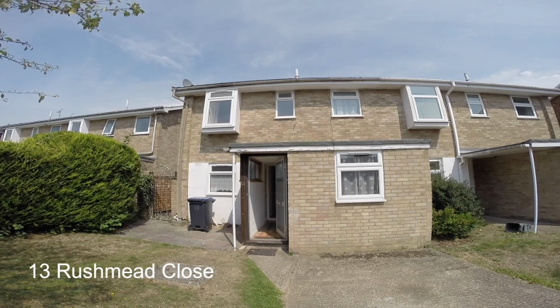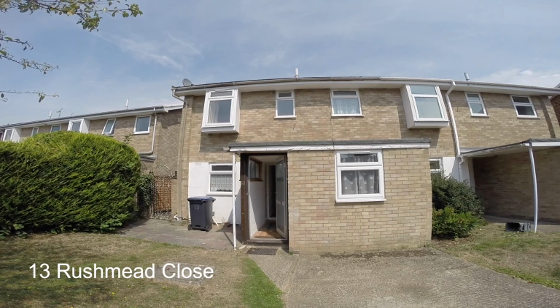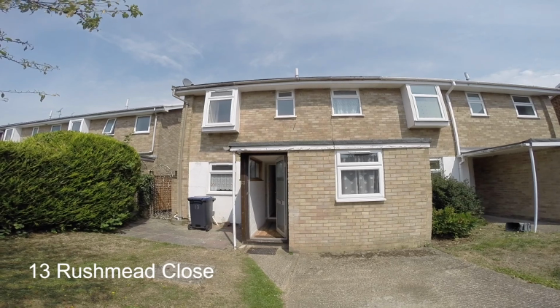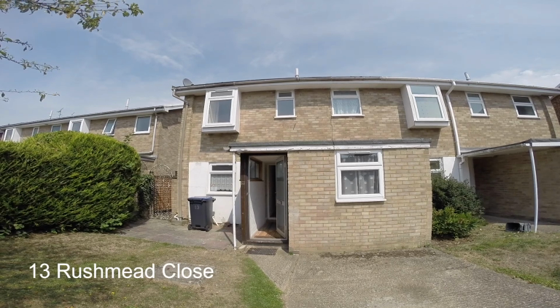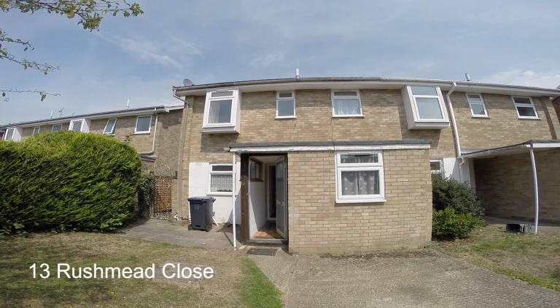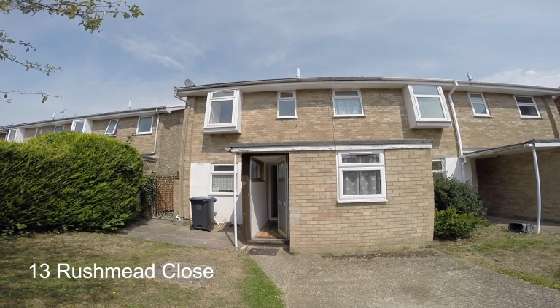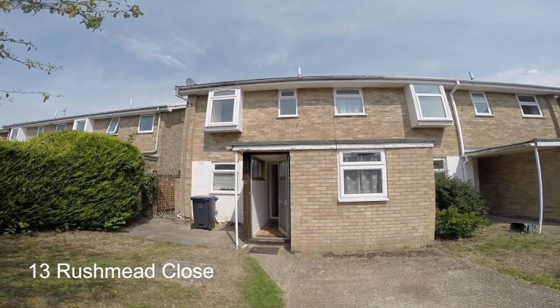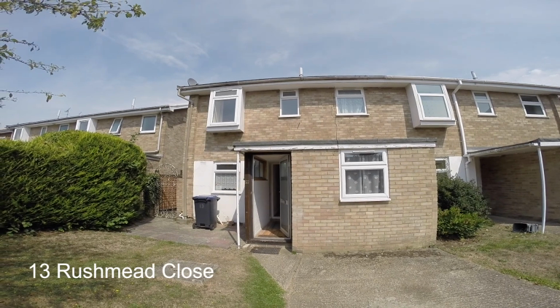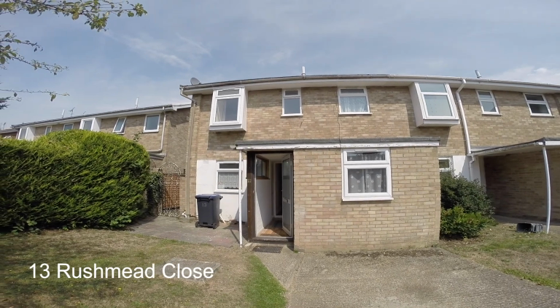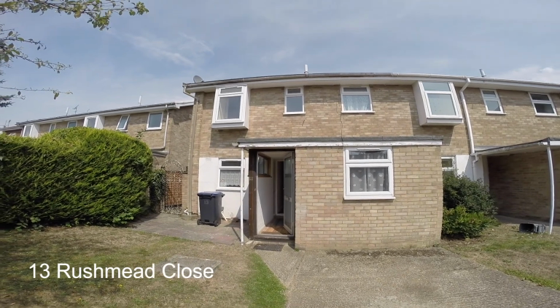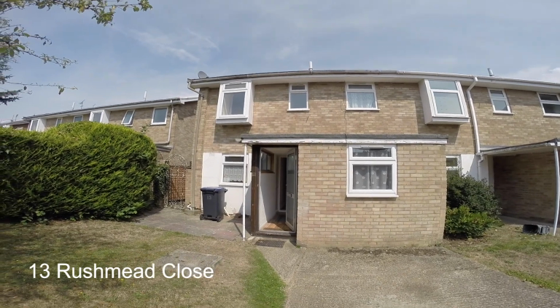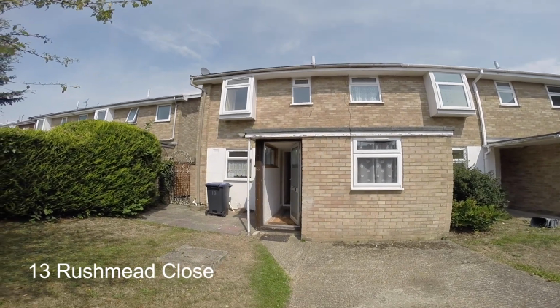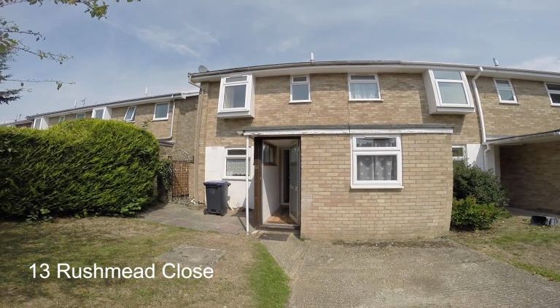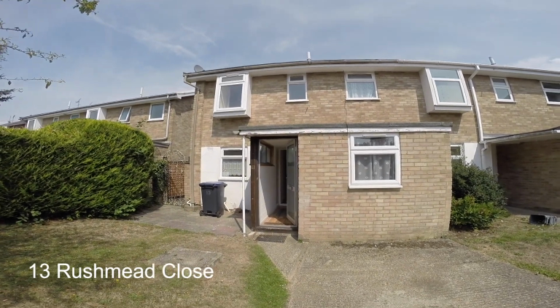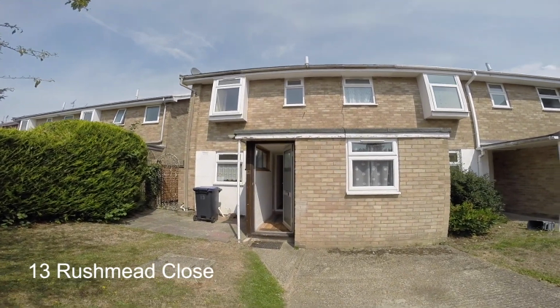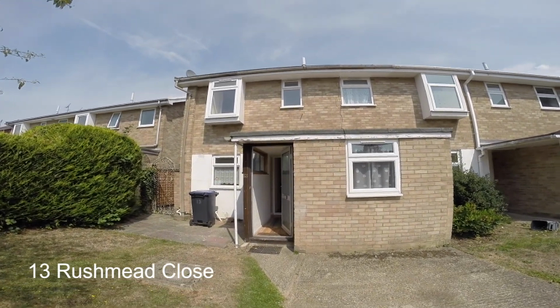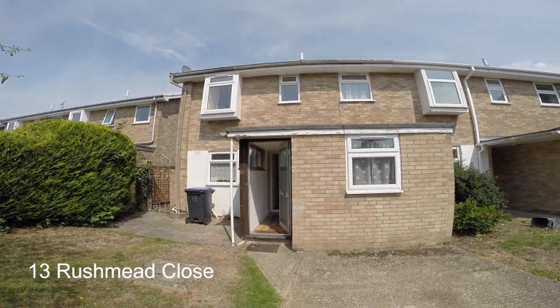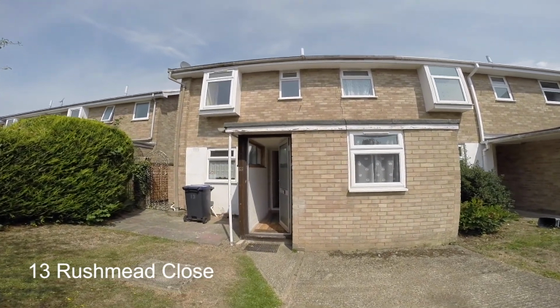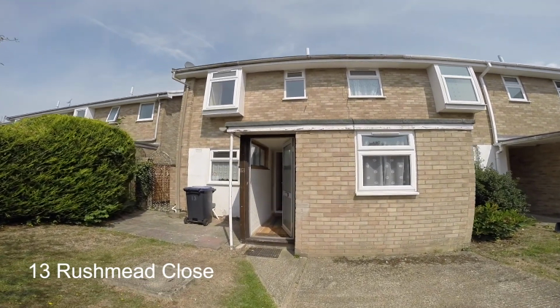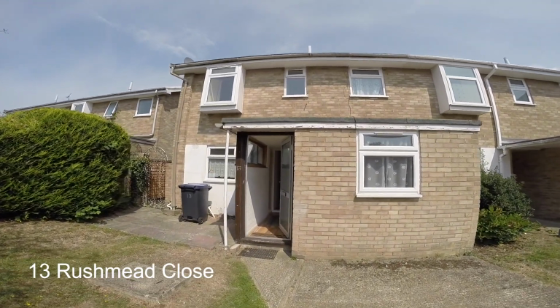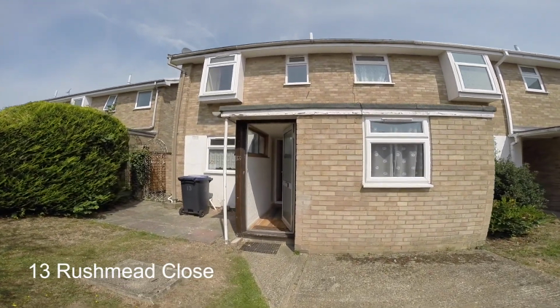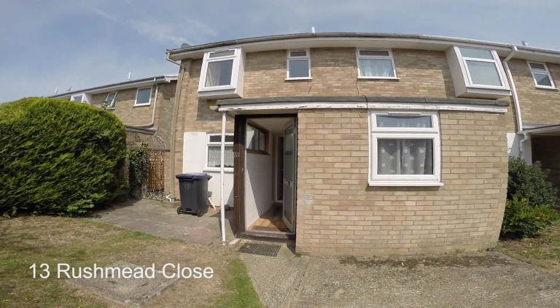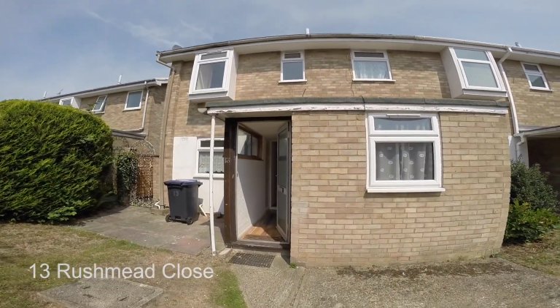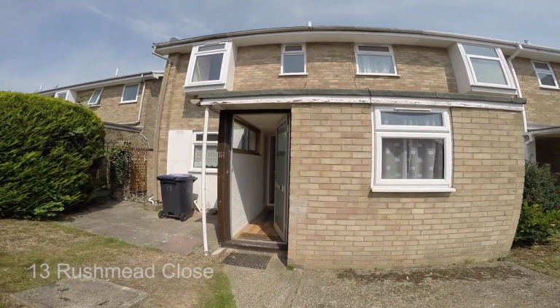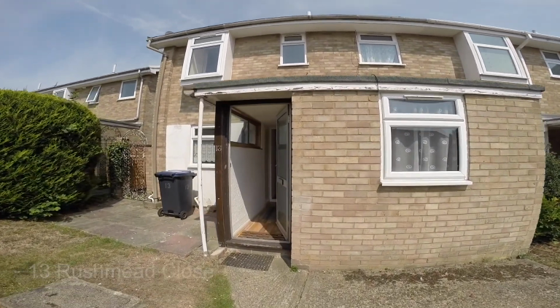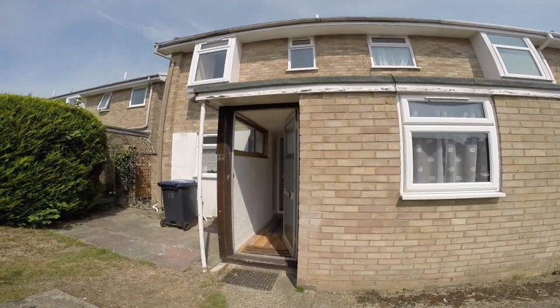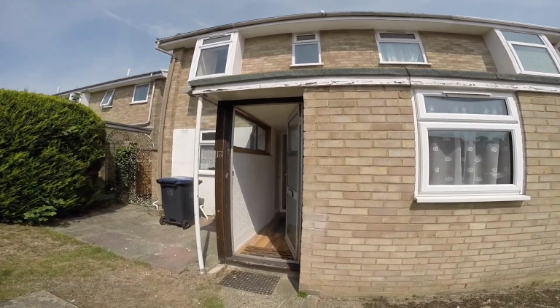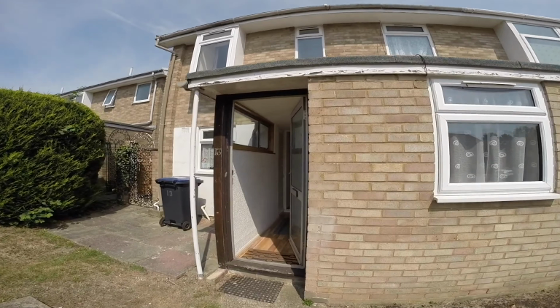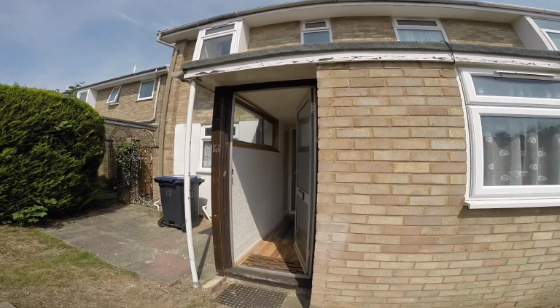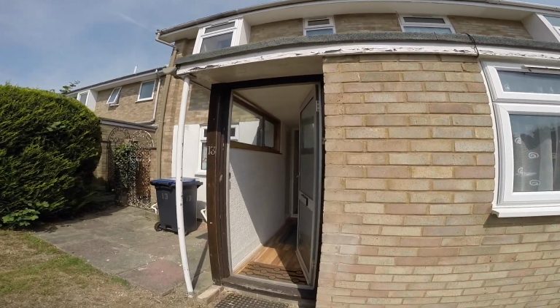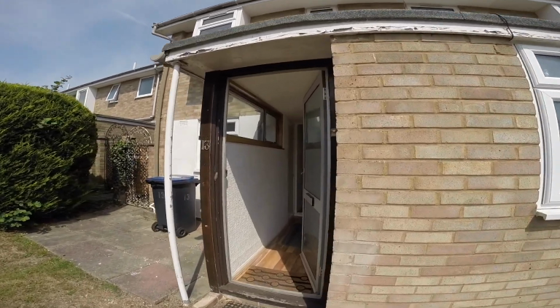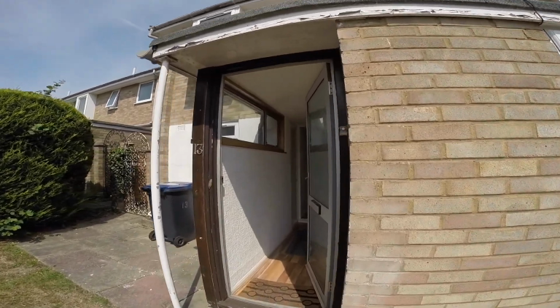Here we are at 13 Rushmead Close, a 5 bedroom house with a nice front garden area. Now let's take a look inside.